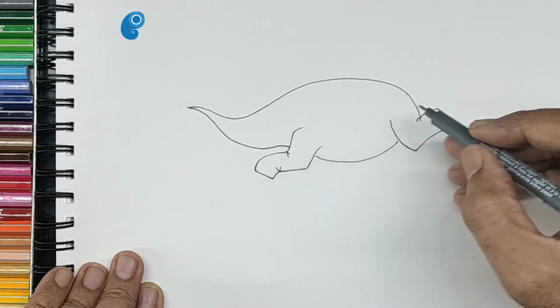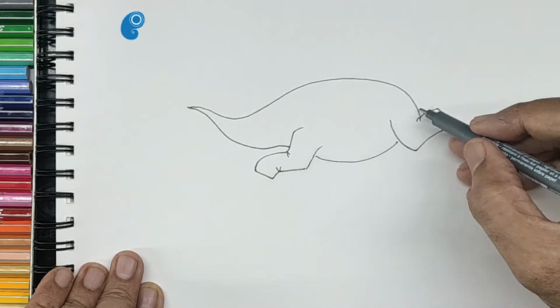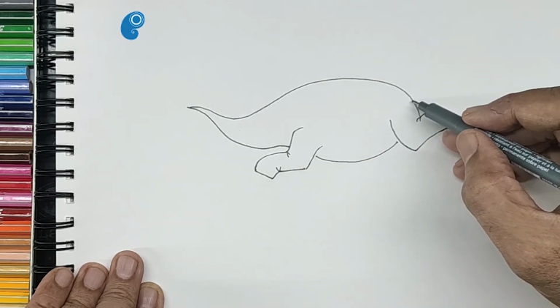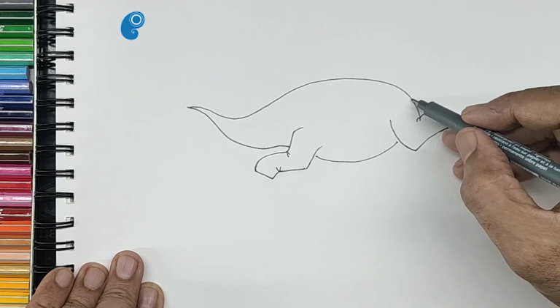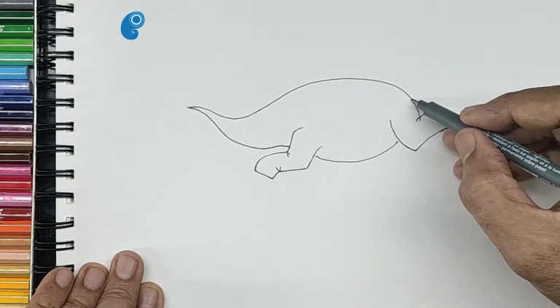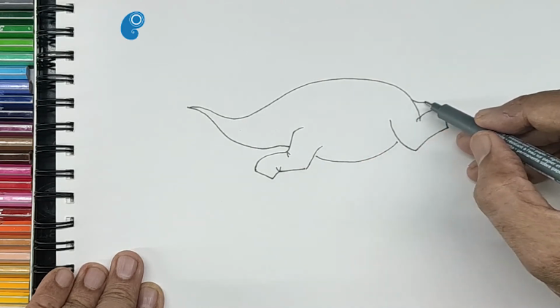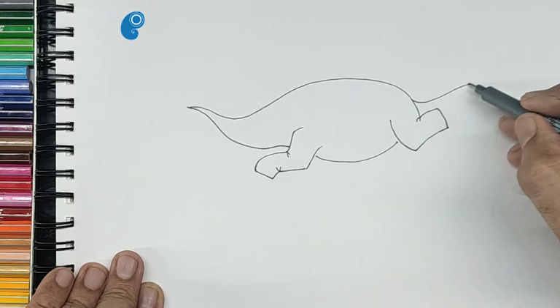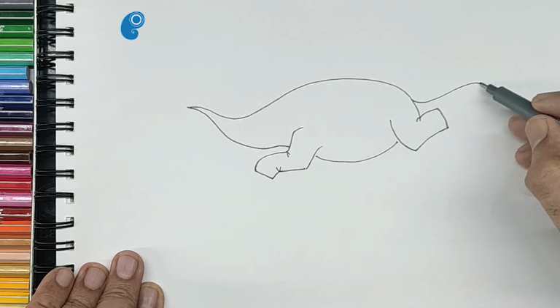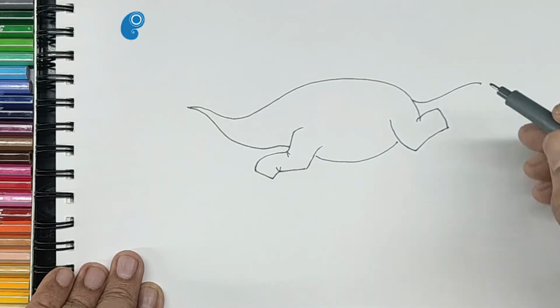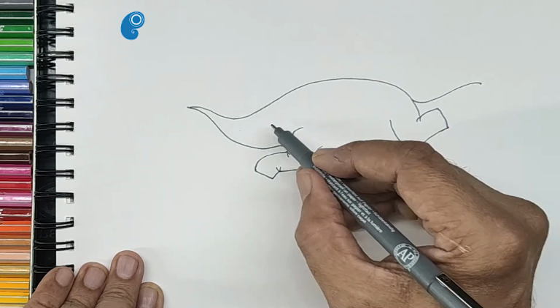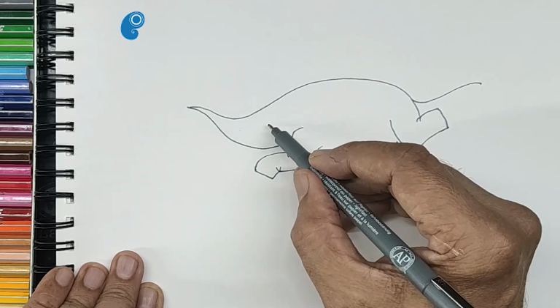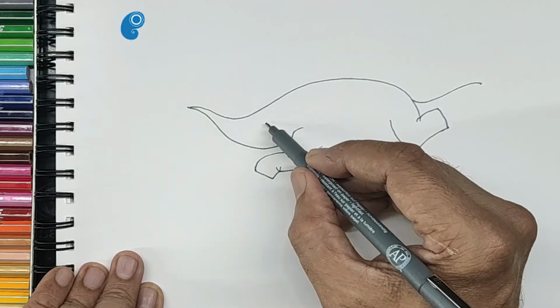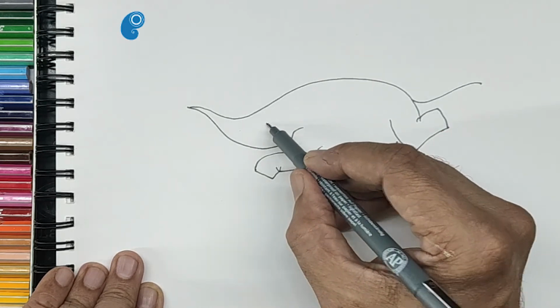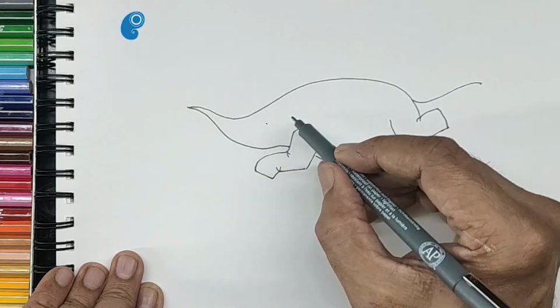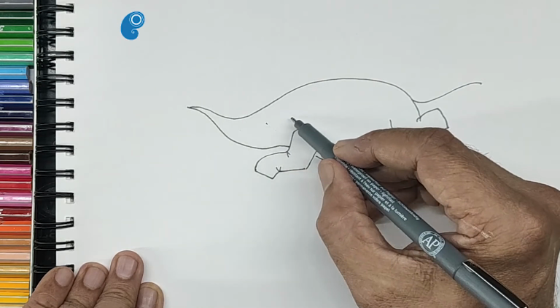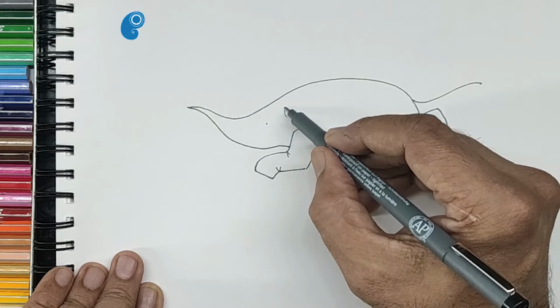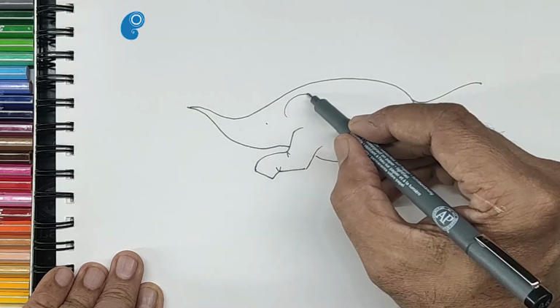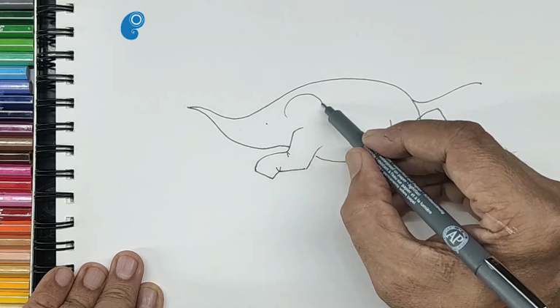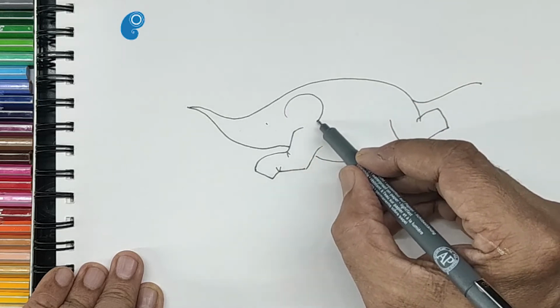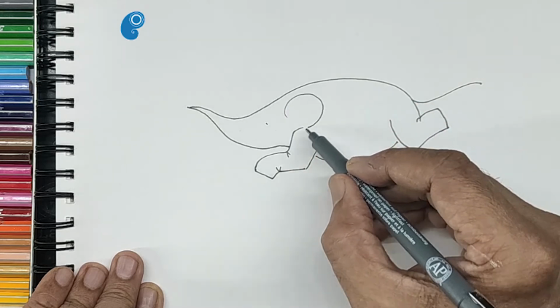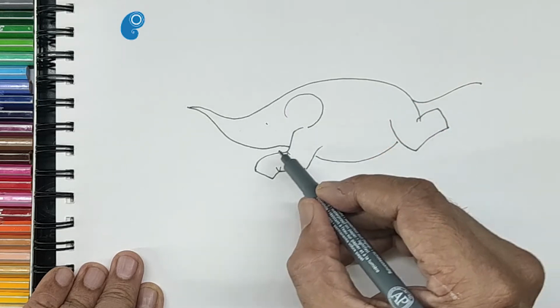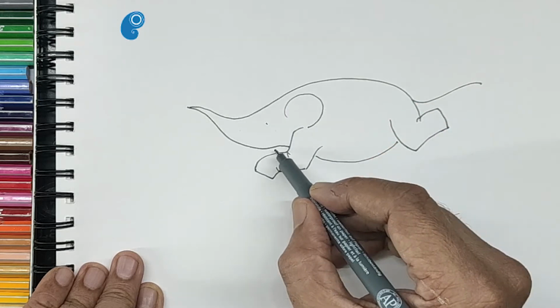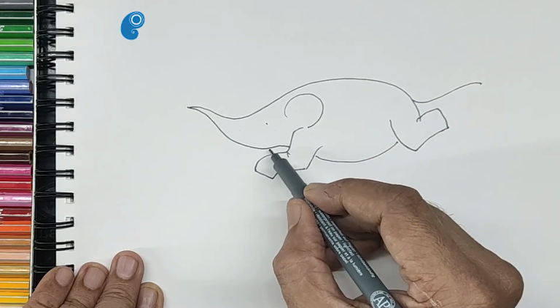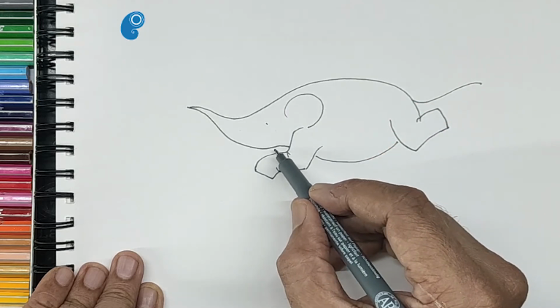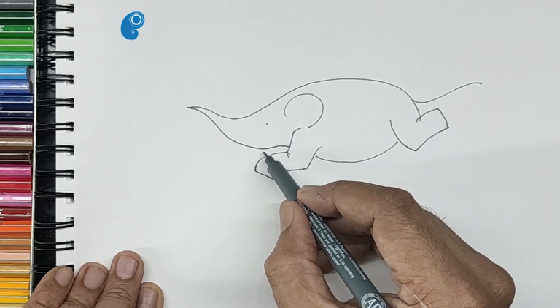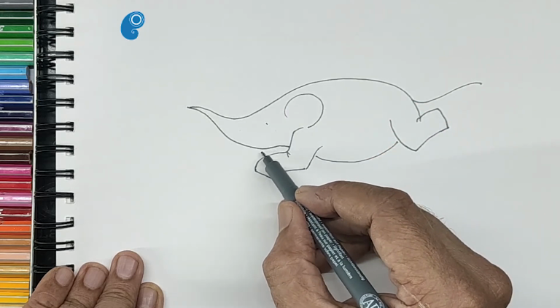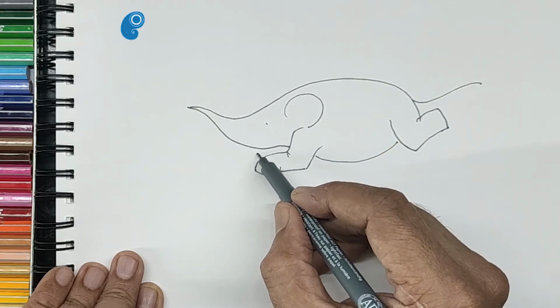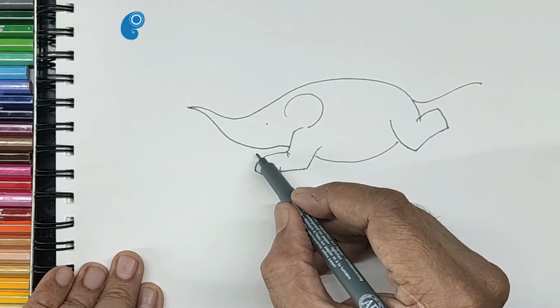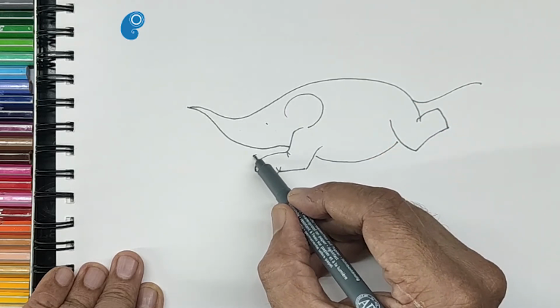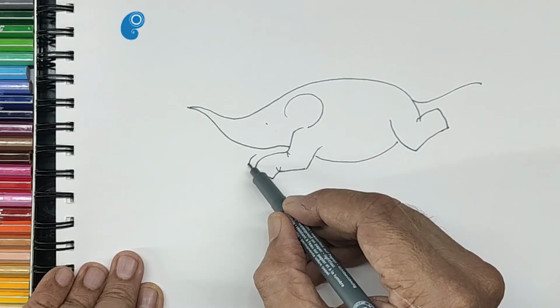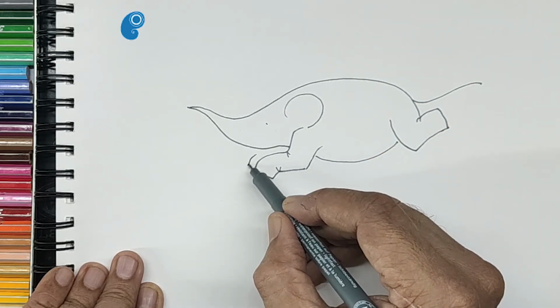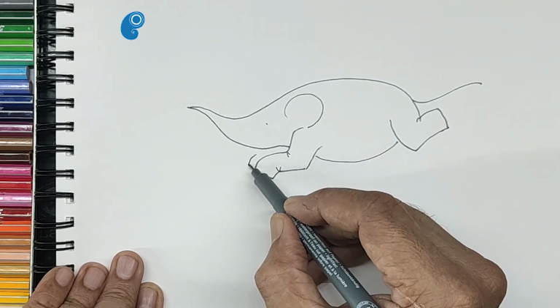Let us draw a tail which is flying, a dot for the eye and an arc for the ear, and the legs on the other side.